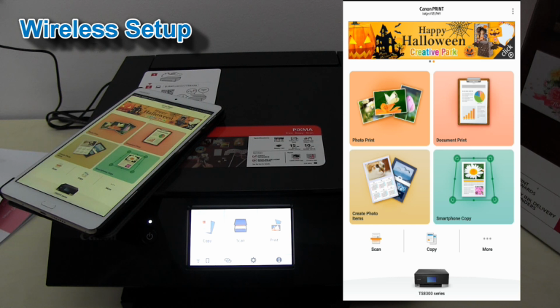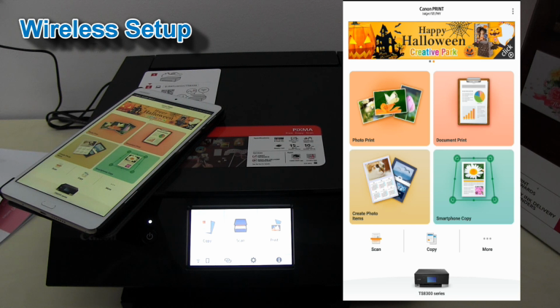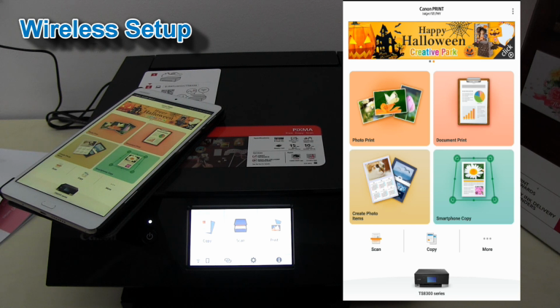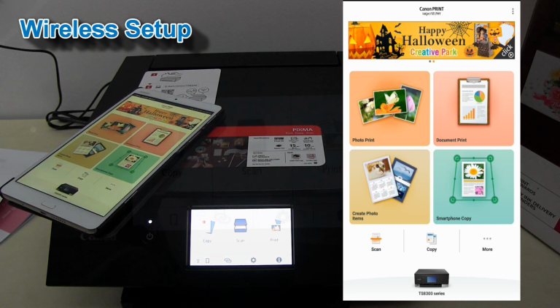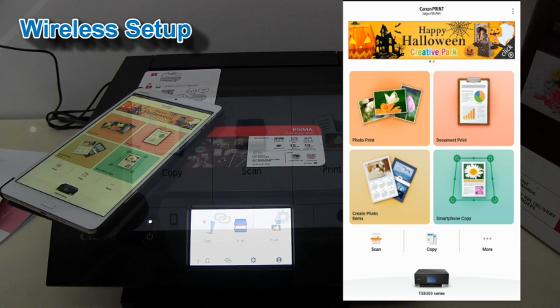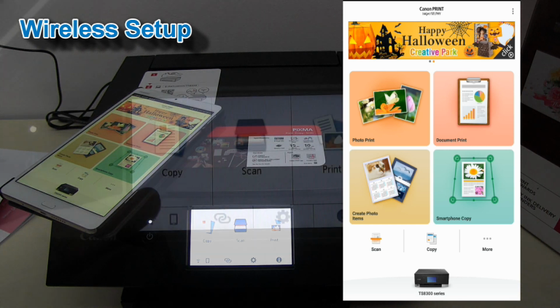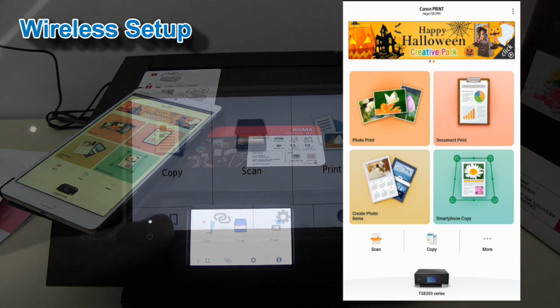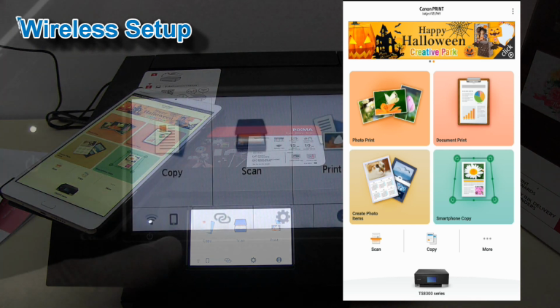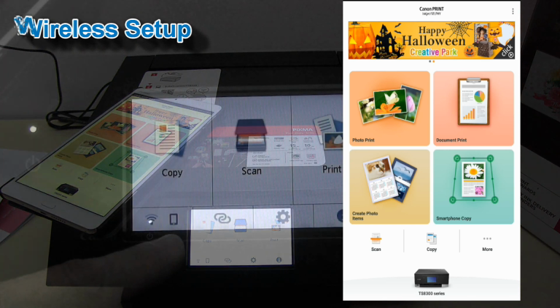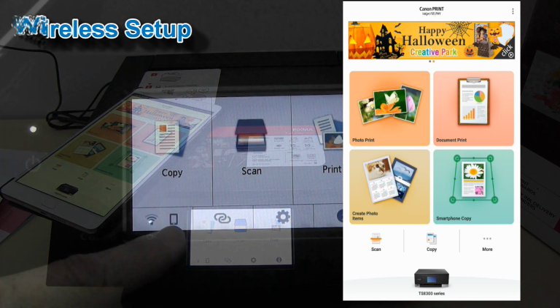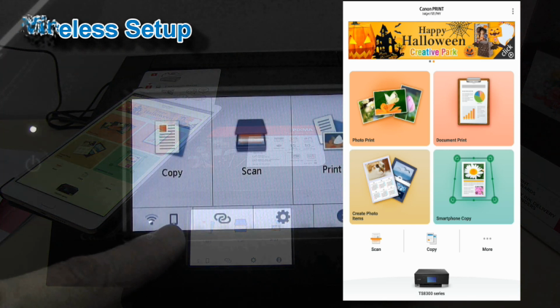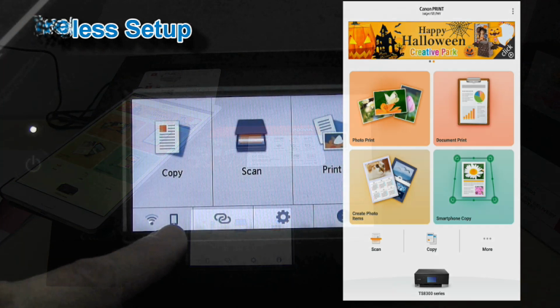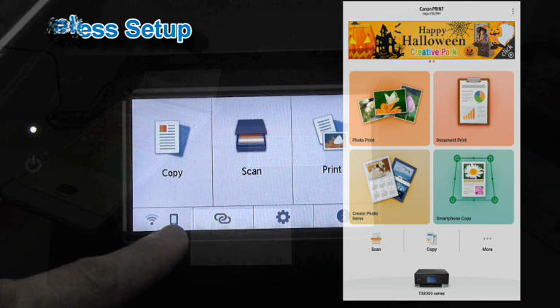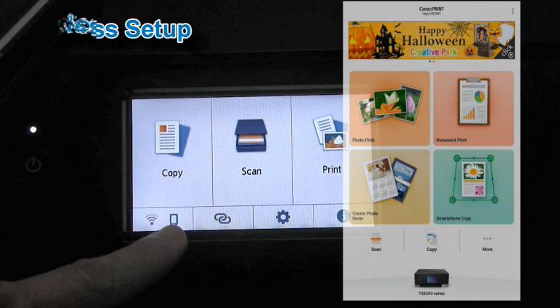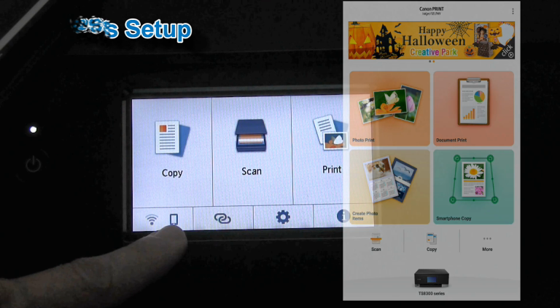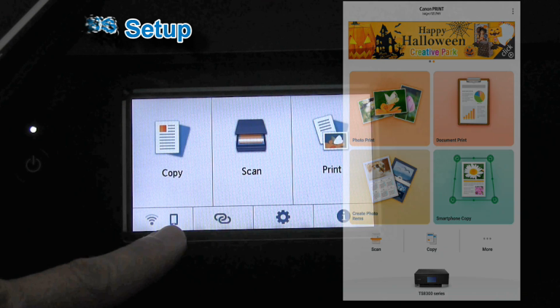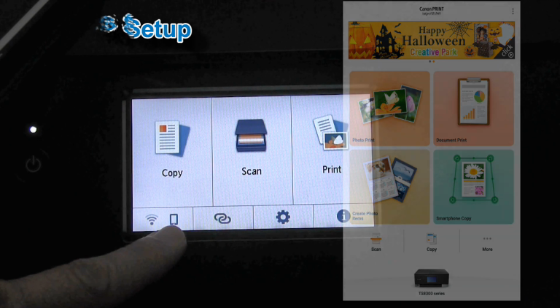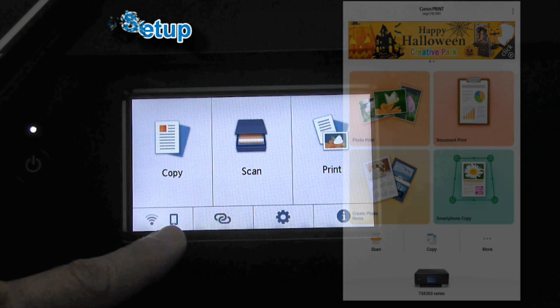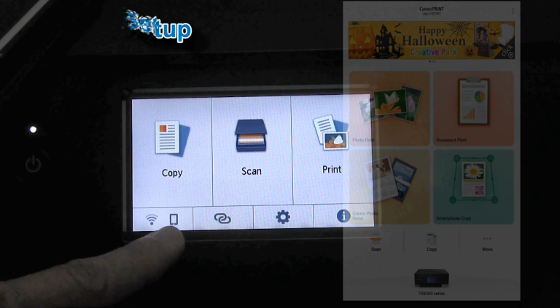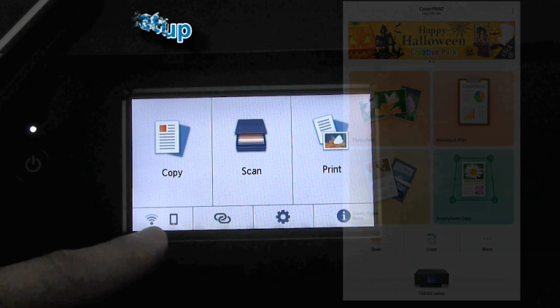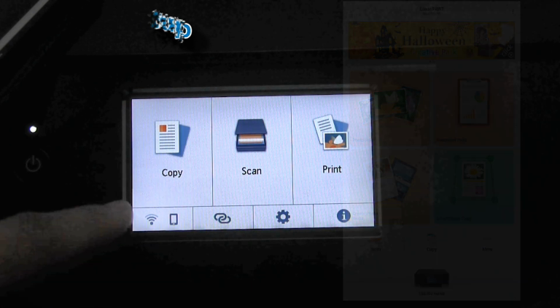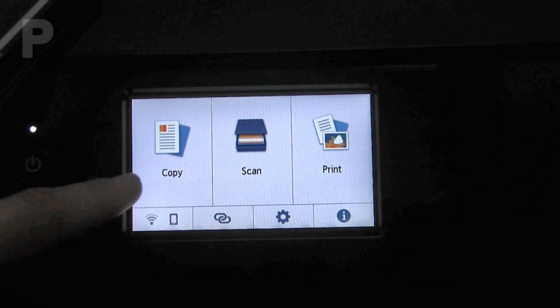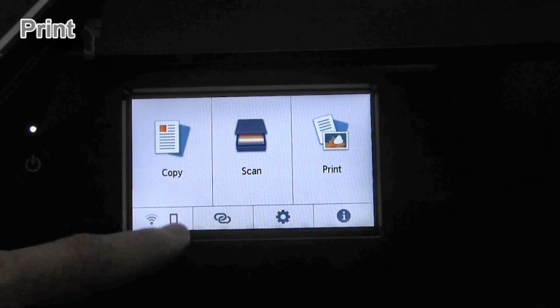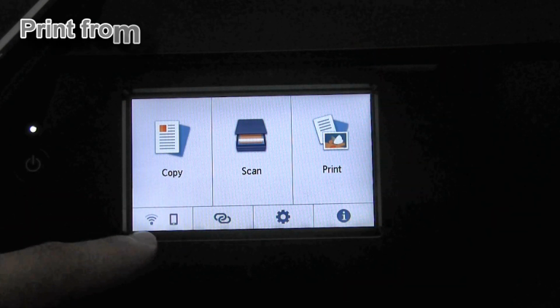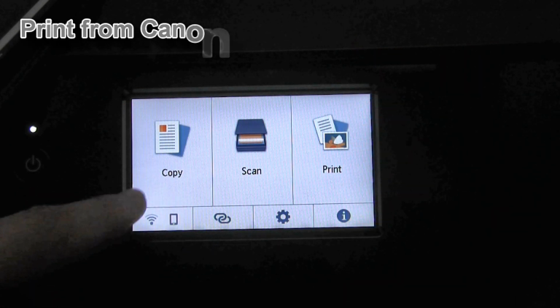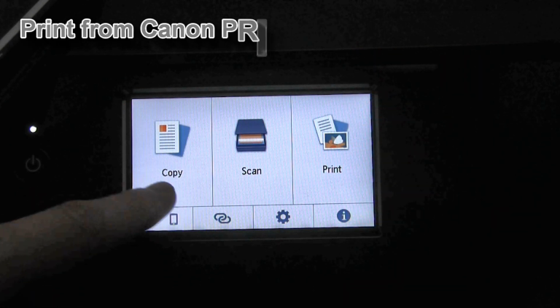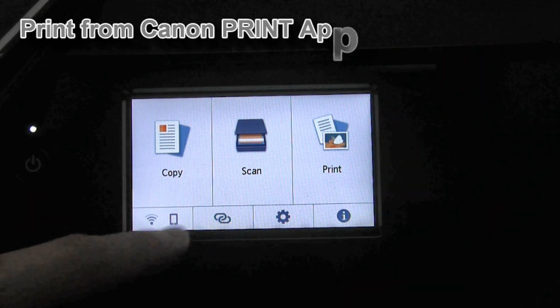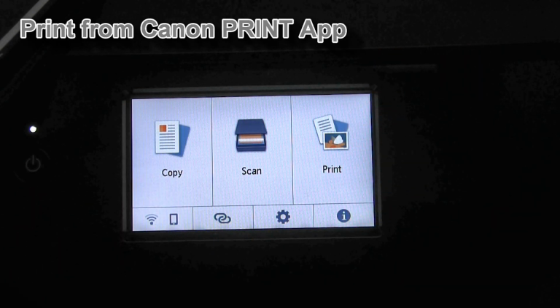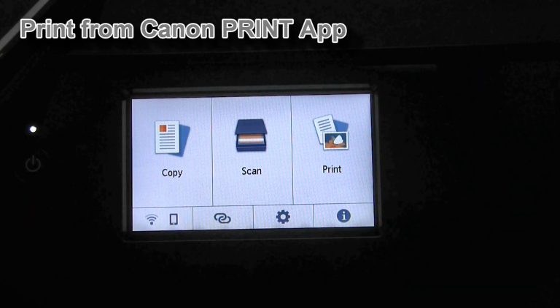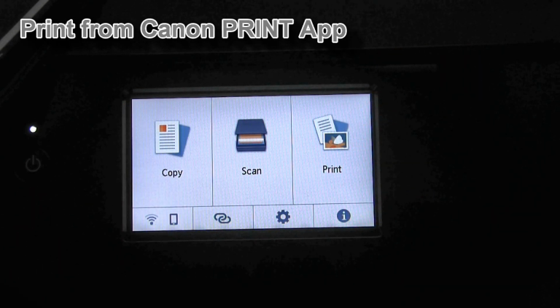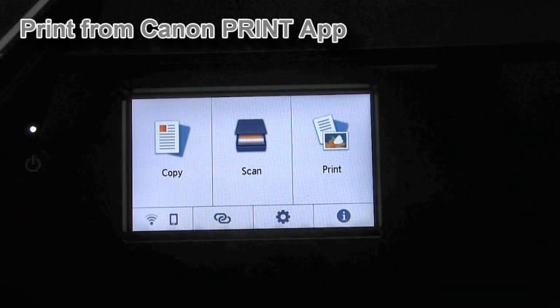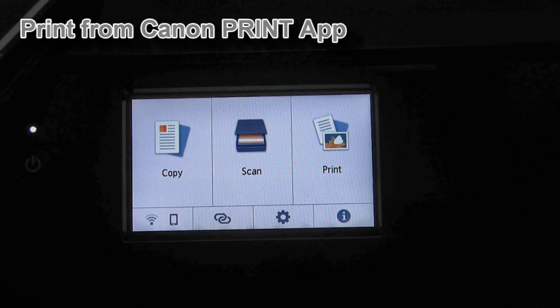We're connected via Wi-Fi router and also with Wi-Fi Direct.